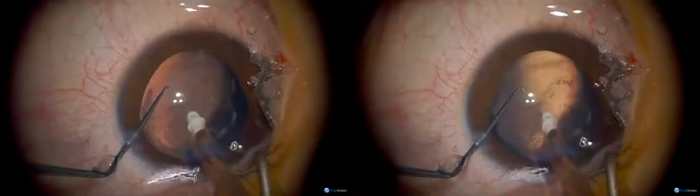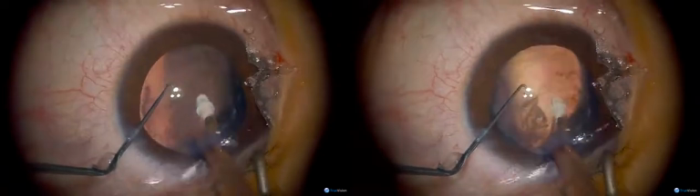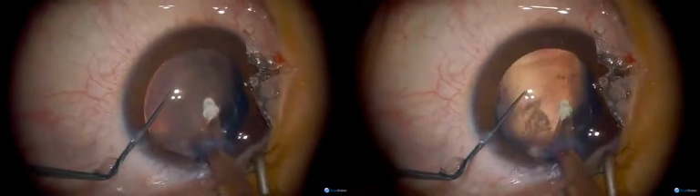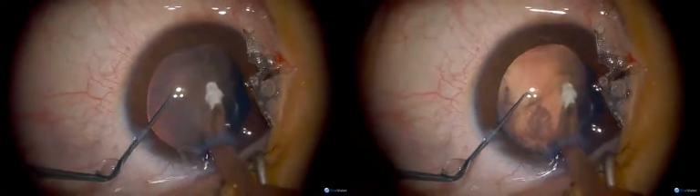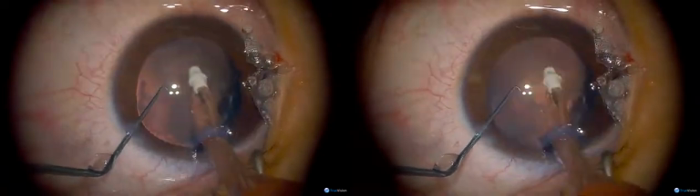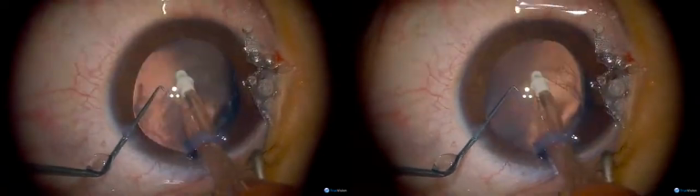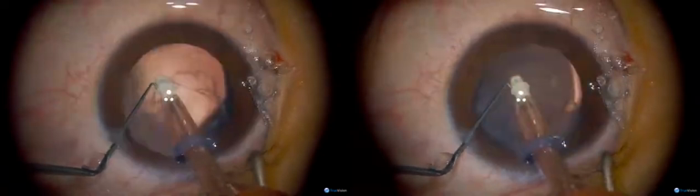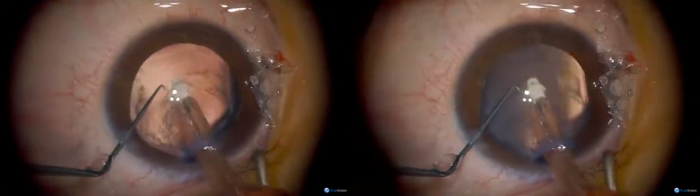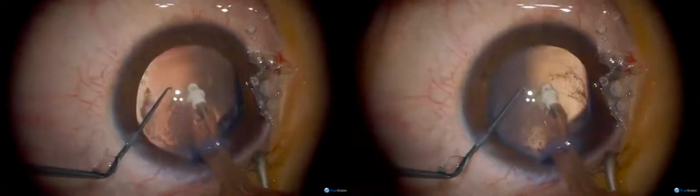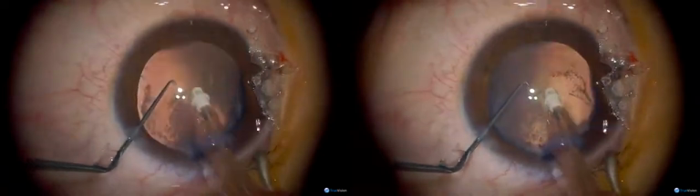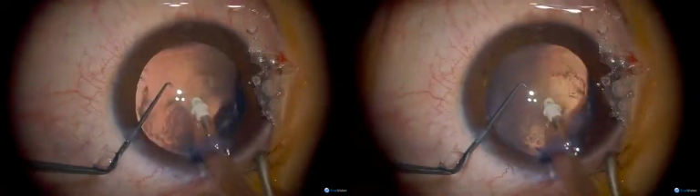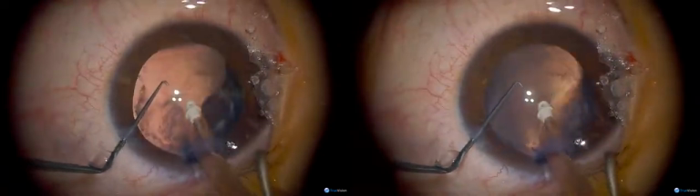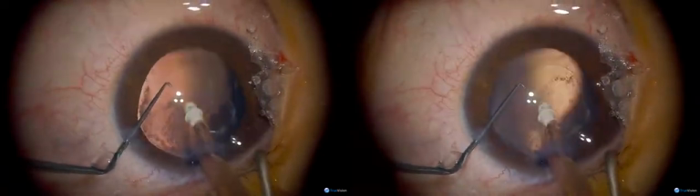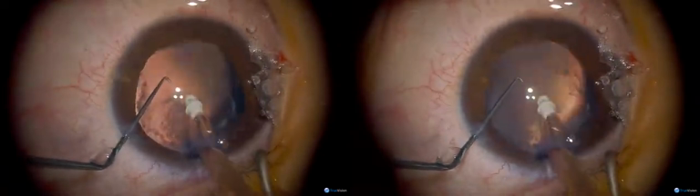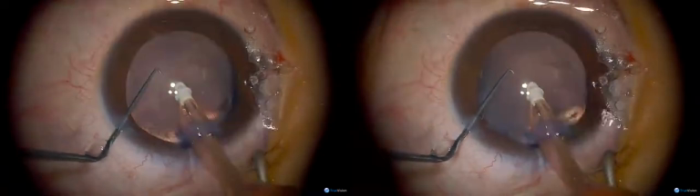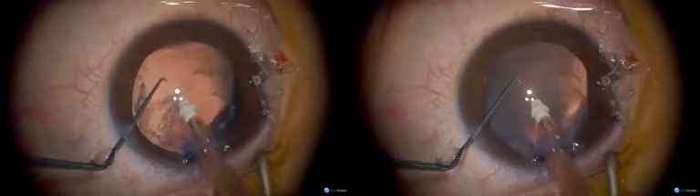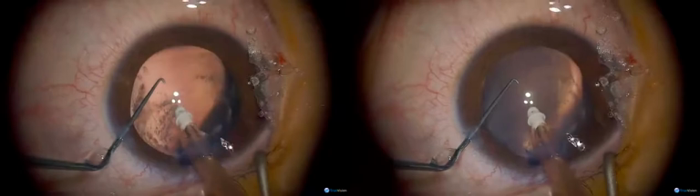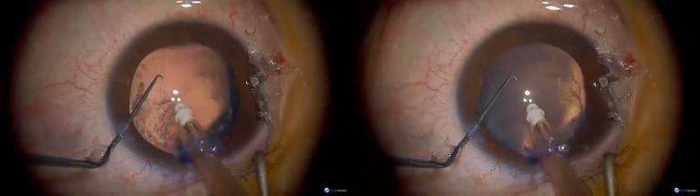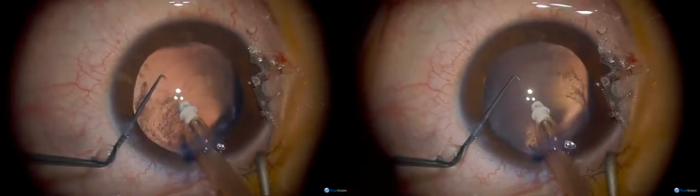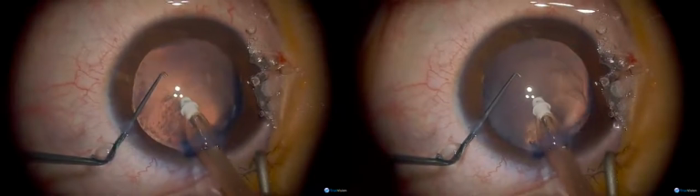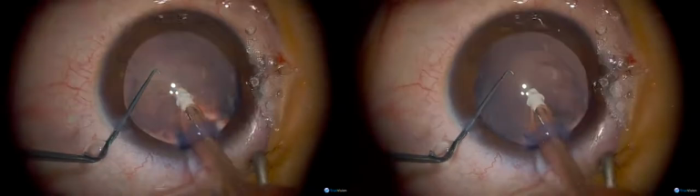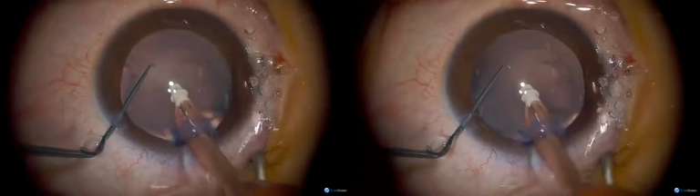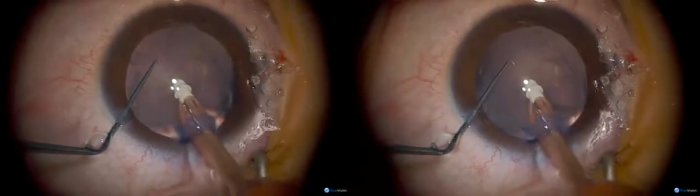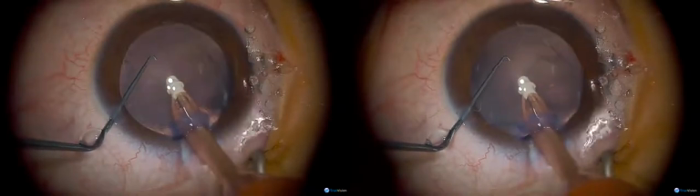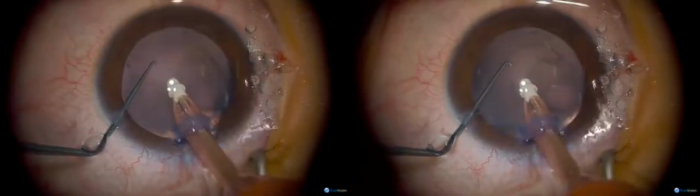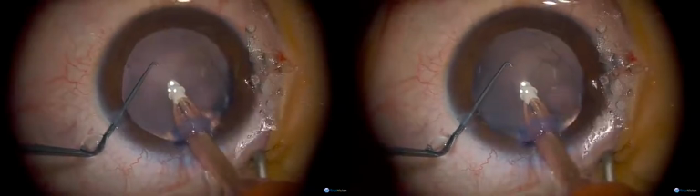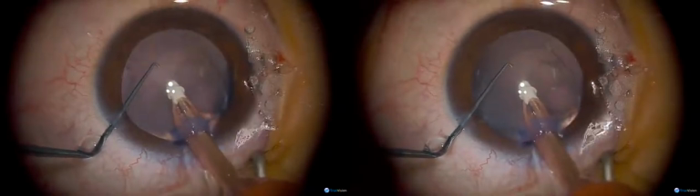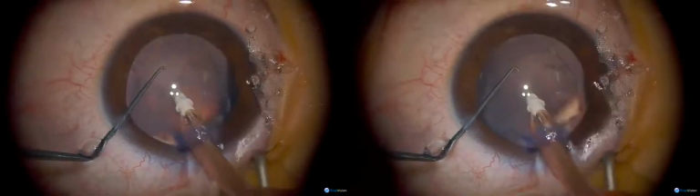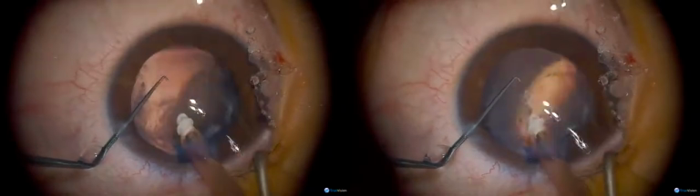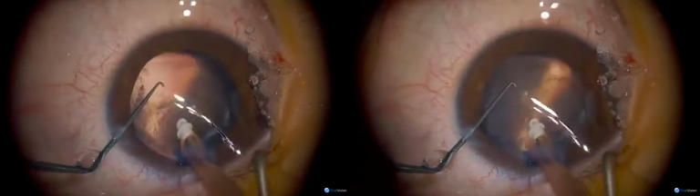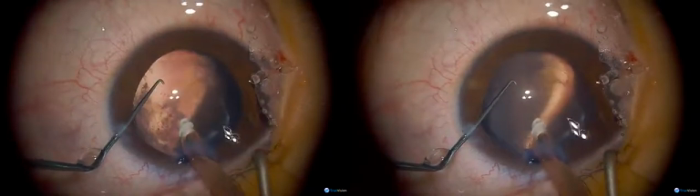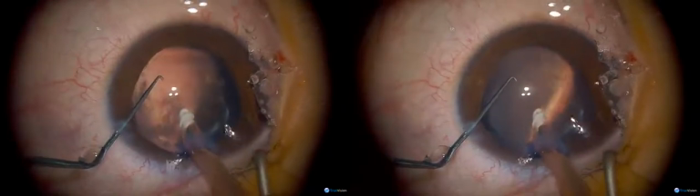So I think what I'm going to do is put a lens in the eye now — 24.5, MA60AC.